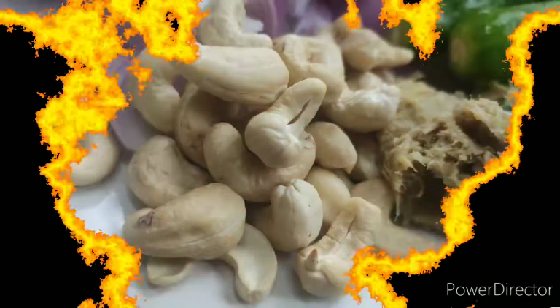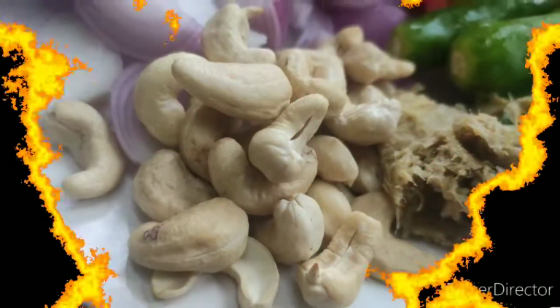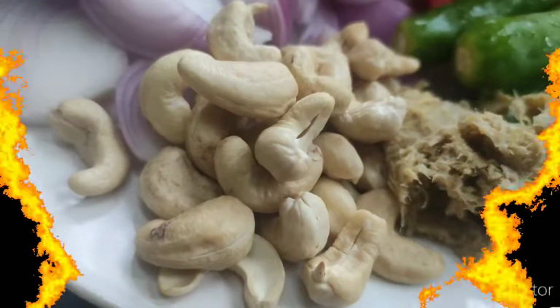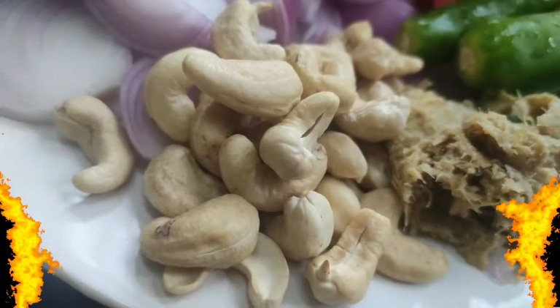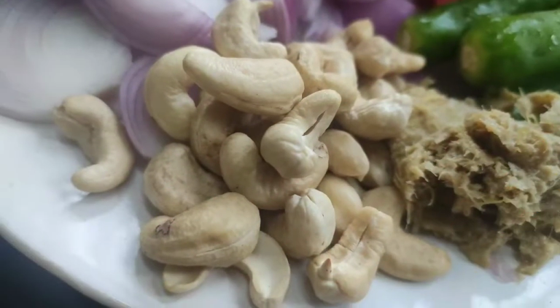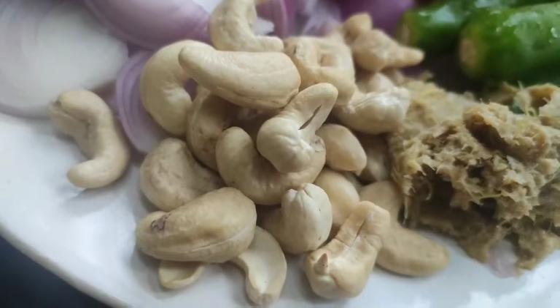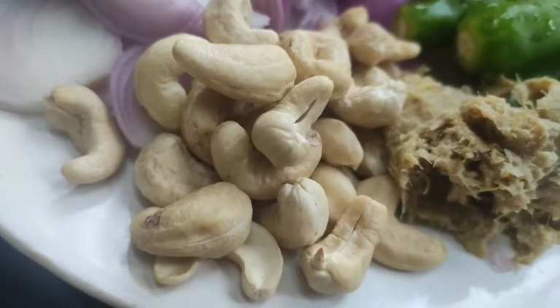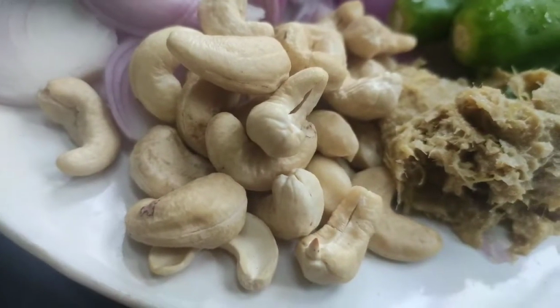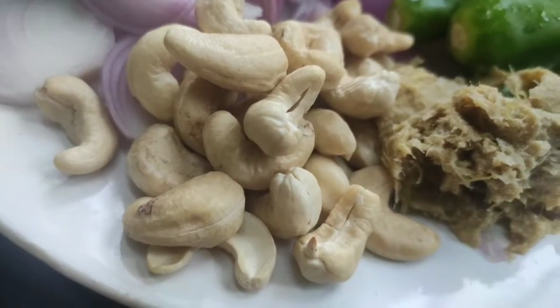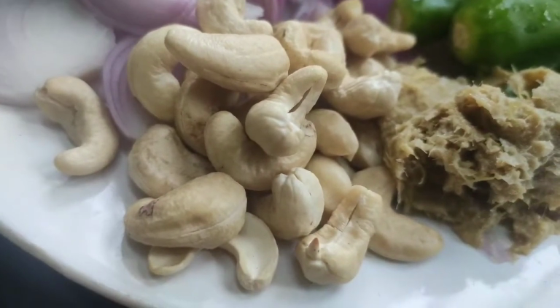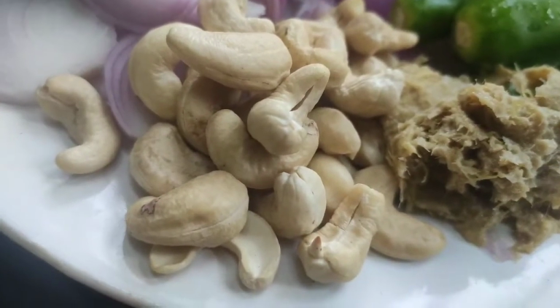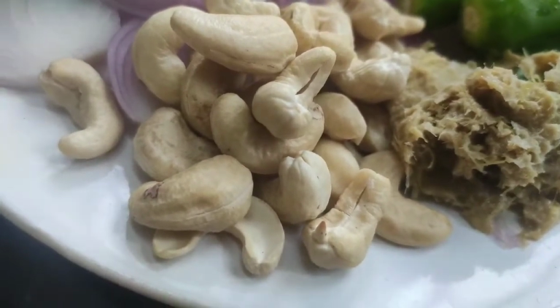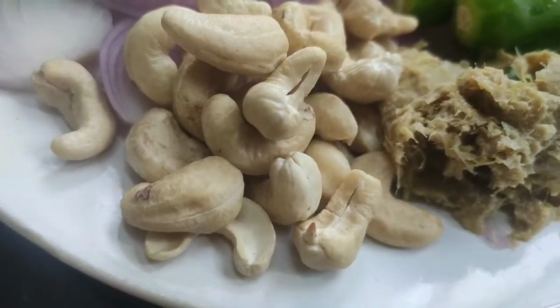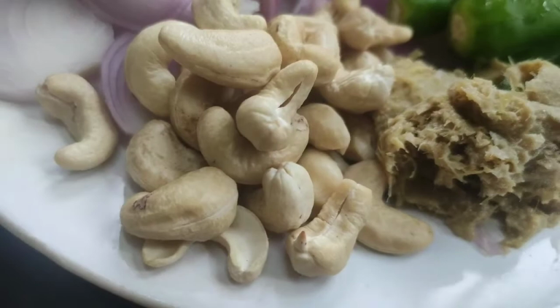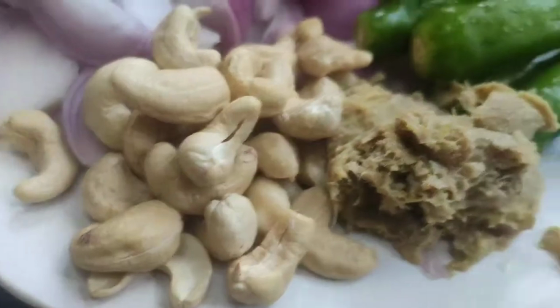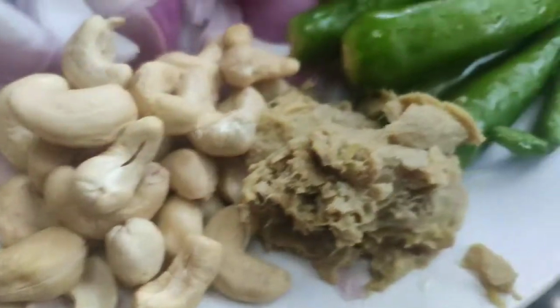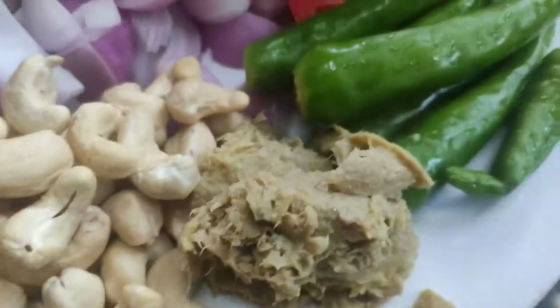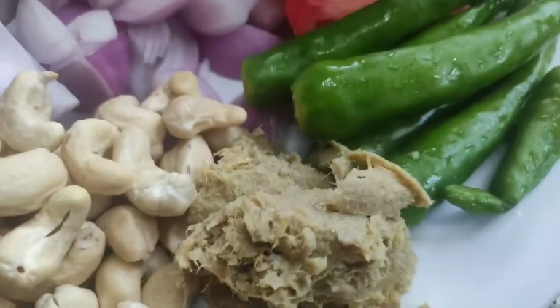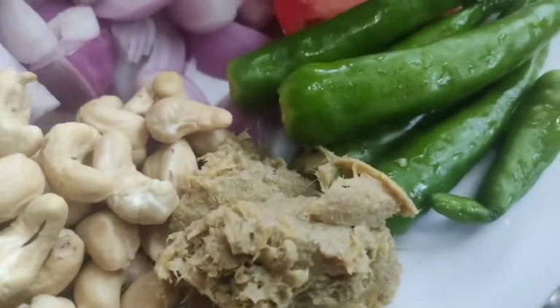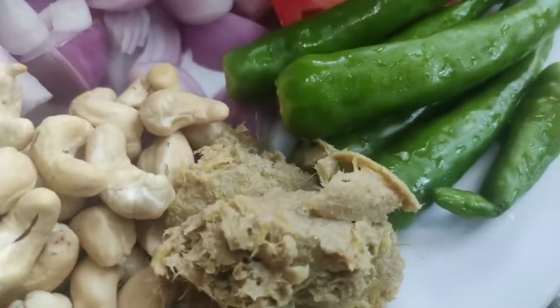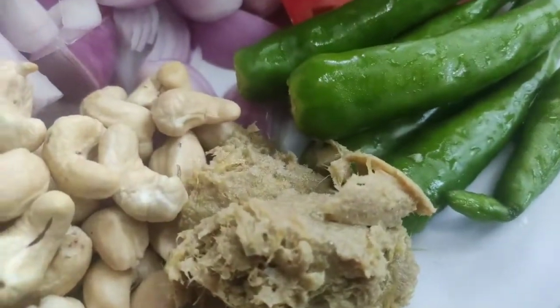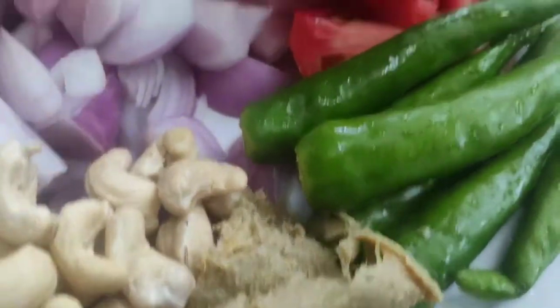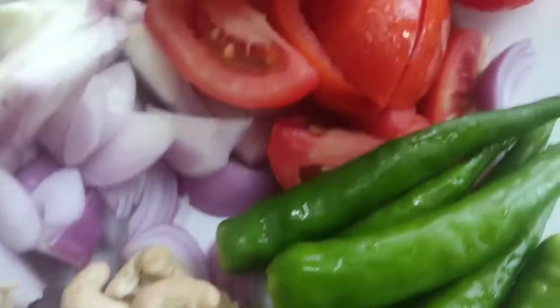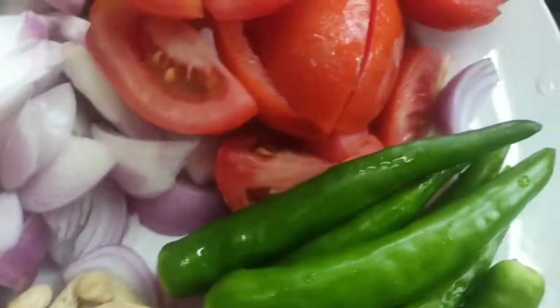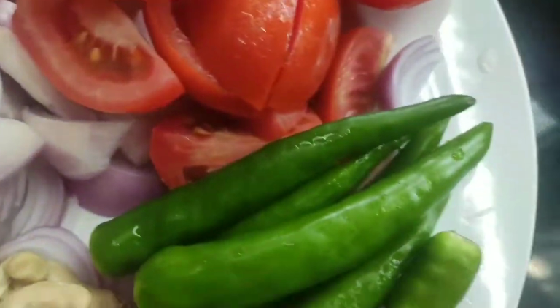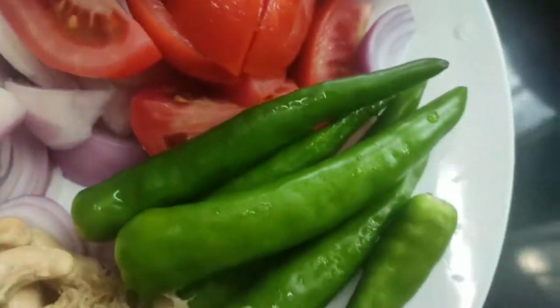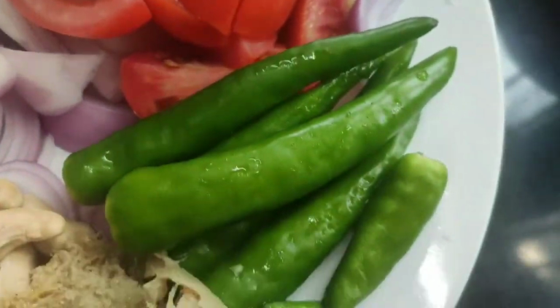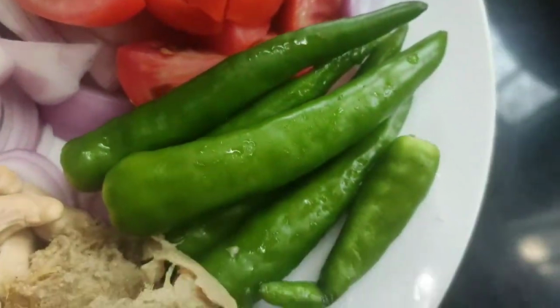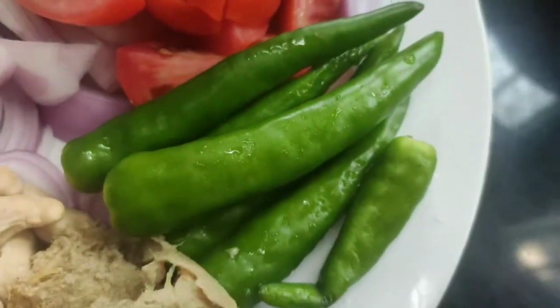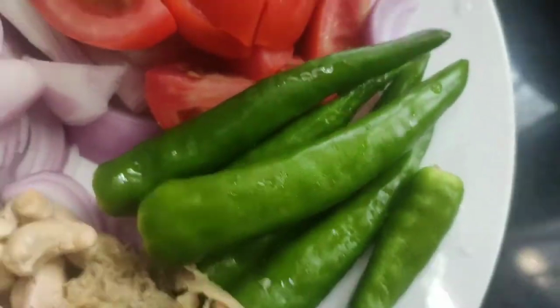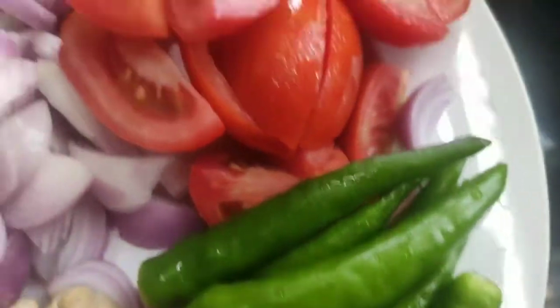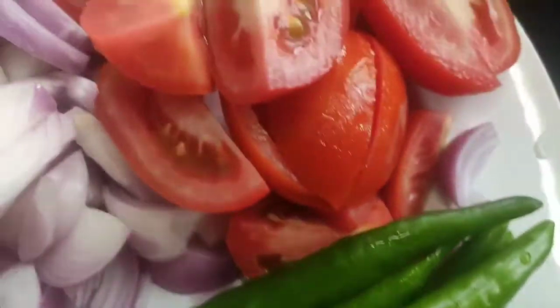Hello everyone. I am going to make a little bit of butter chicken.